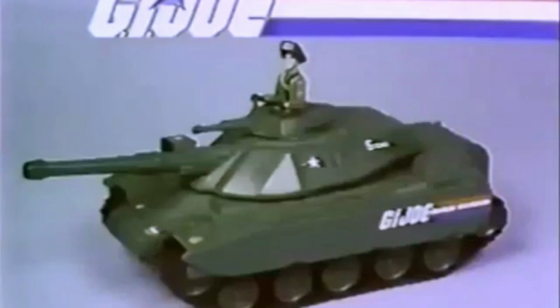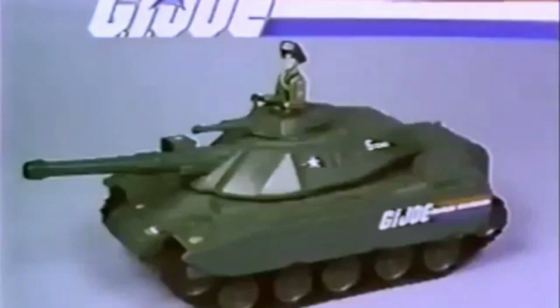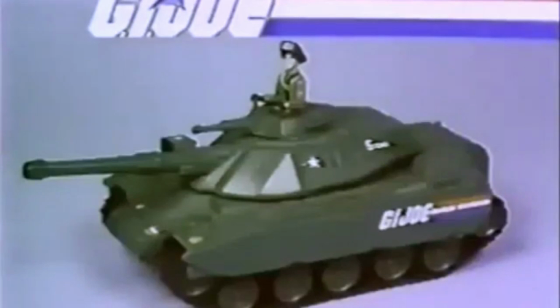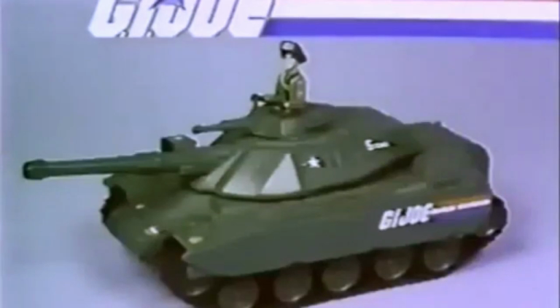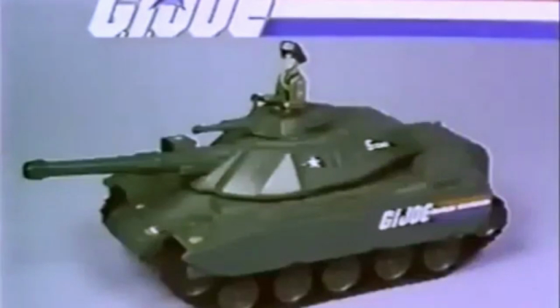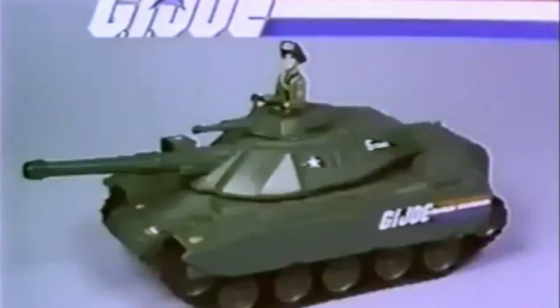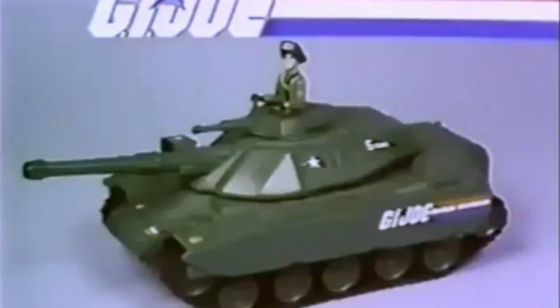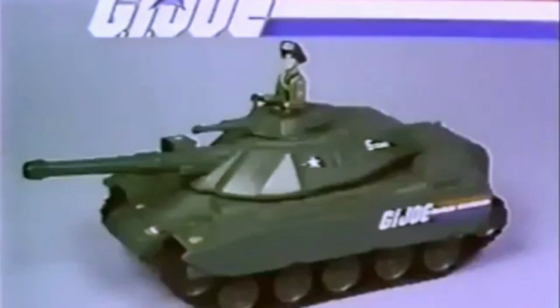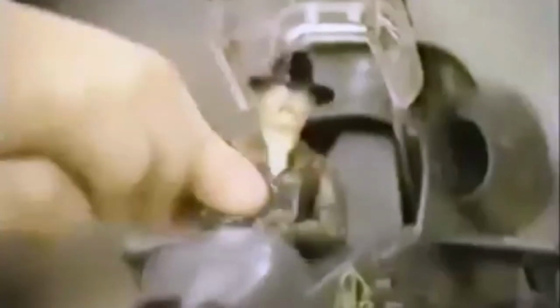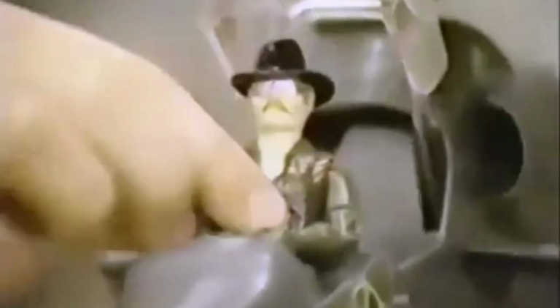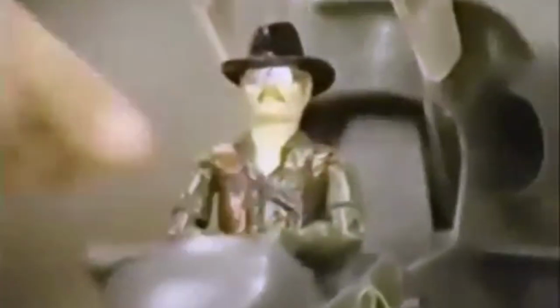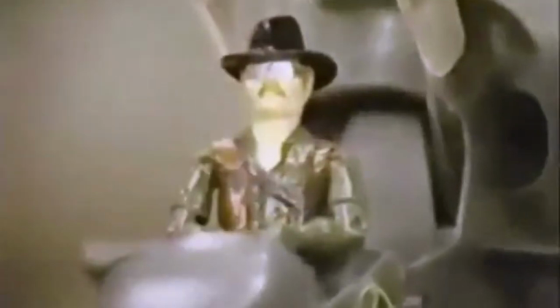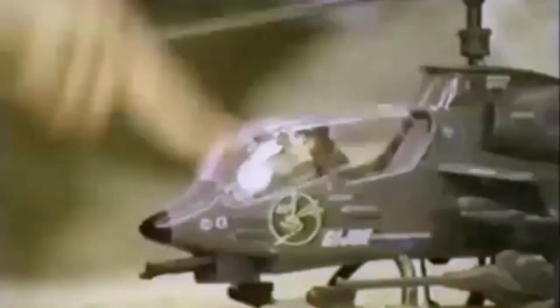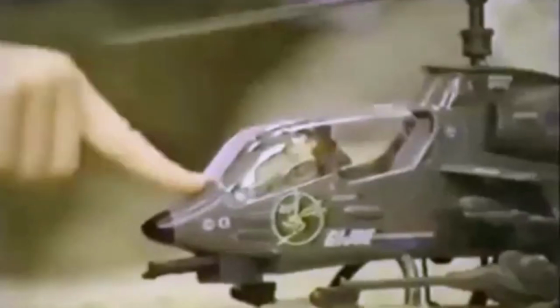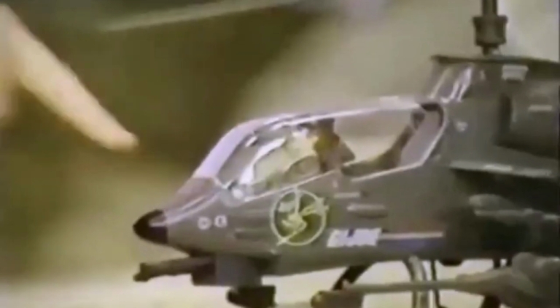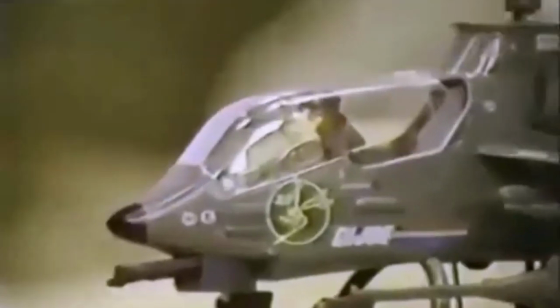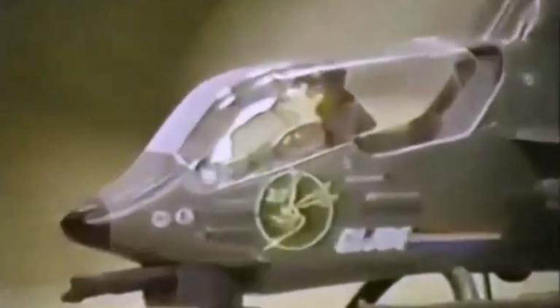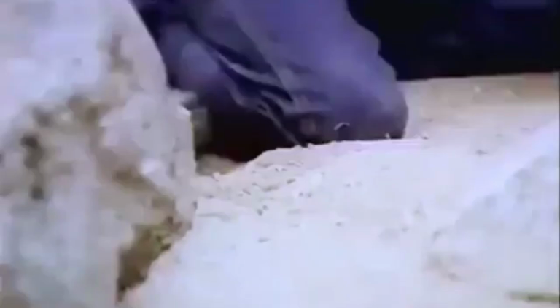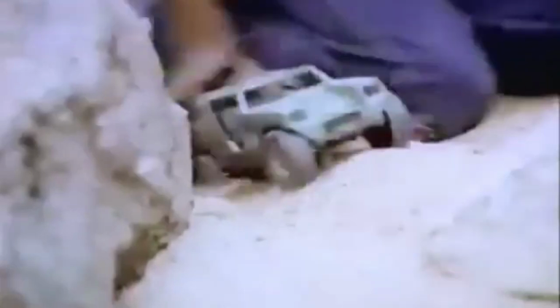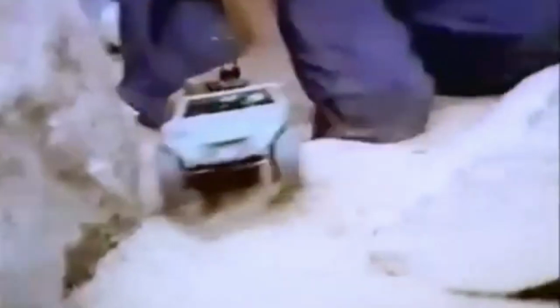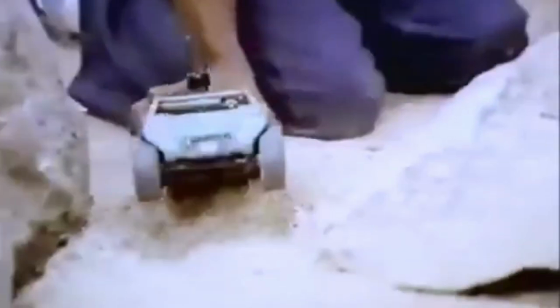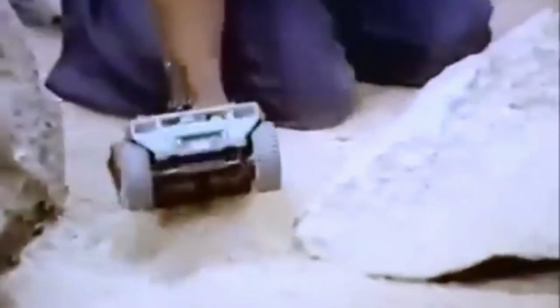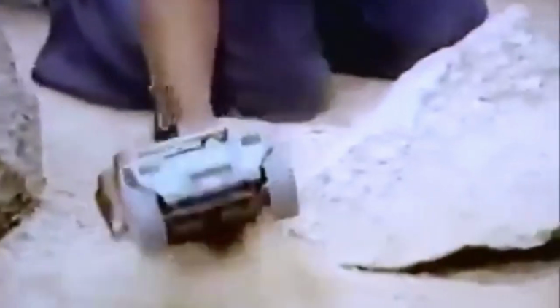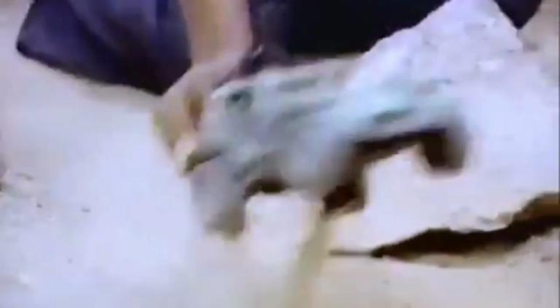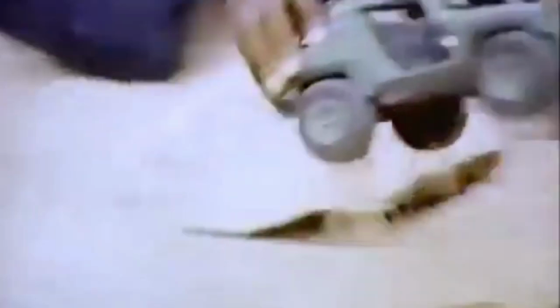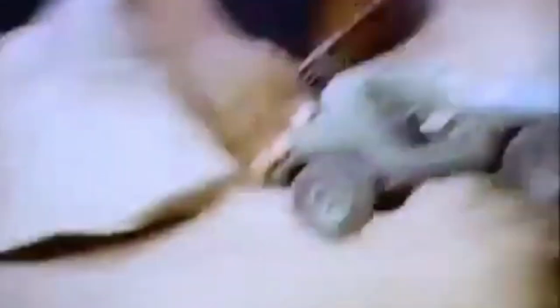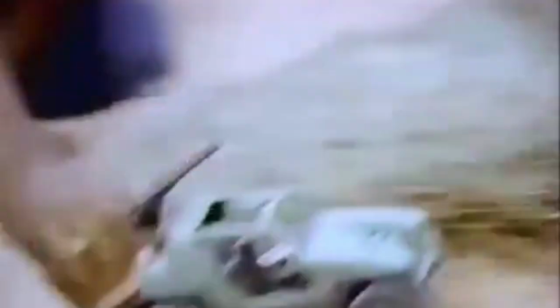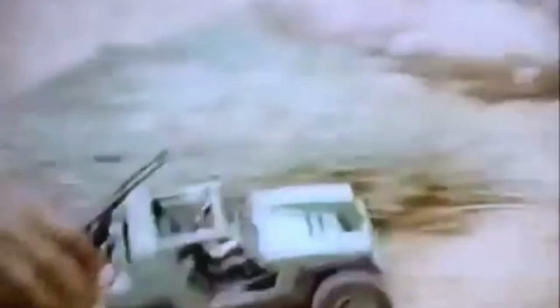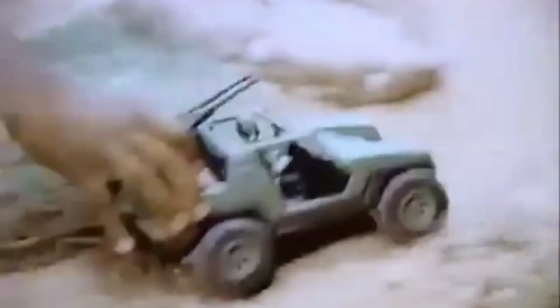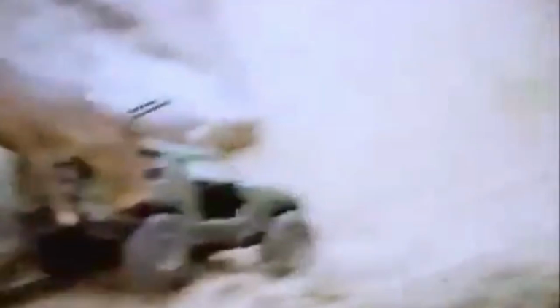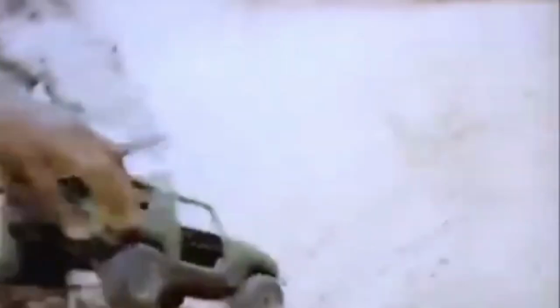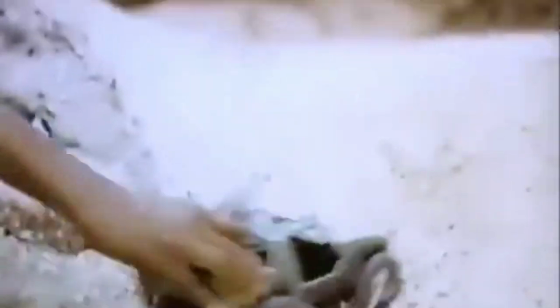You could easily repaint it into the Mark II, Tiger Sting, or even the Cobra Stinger.